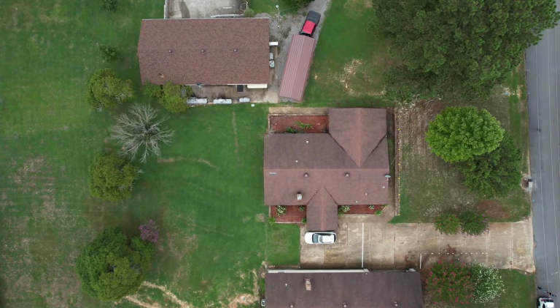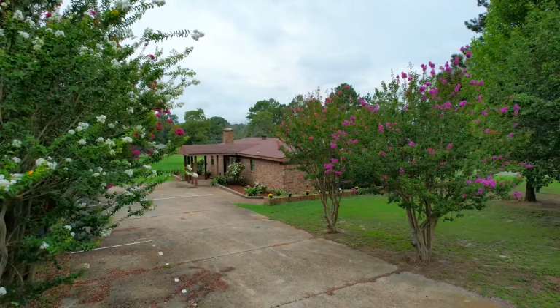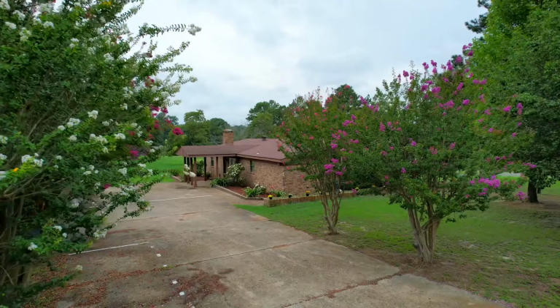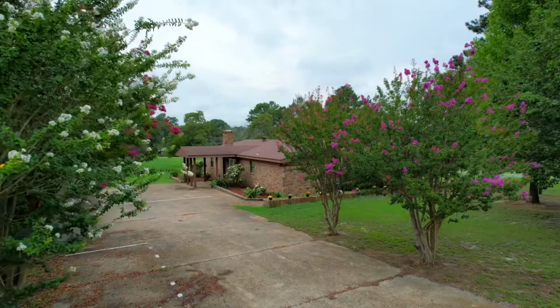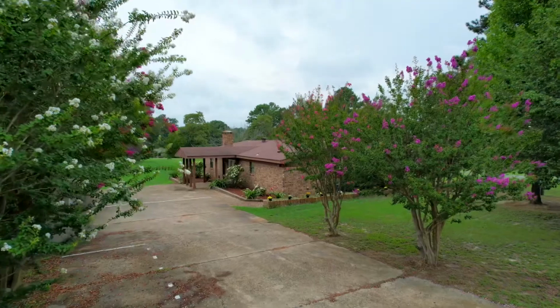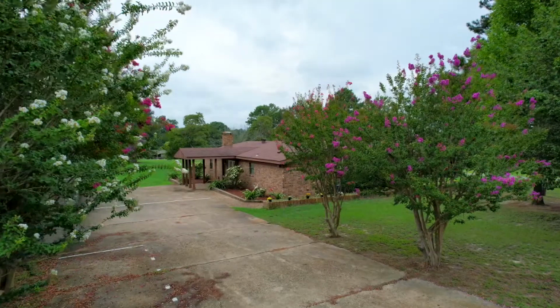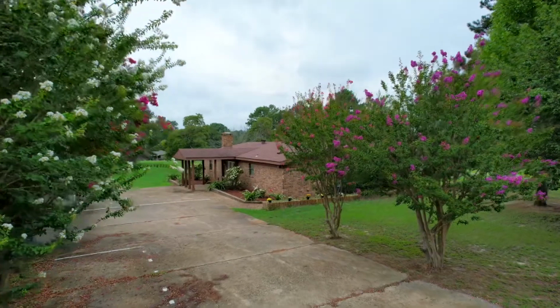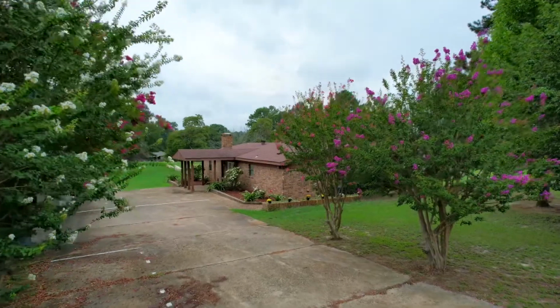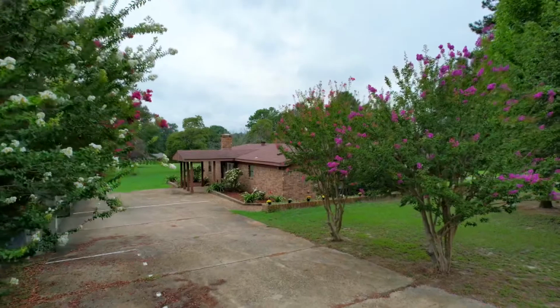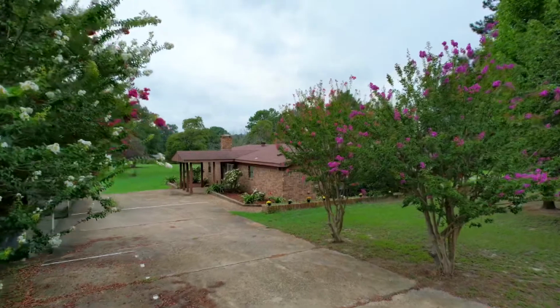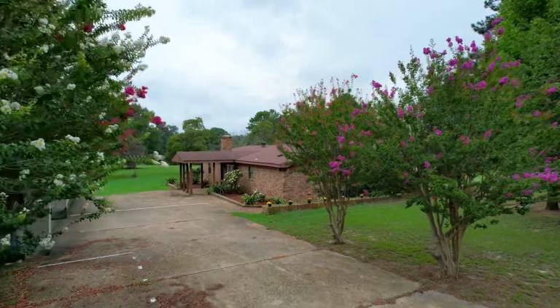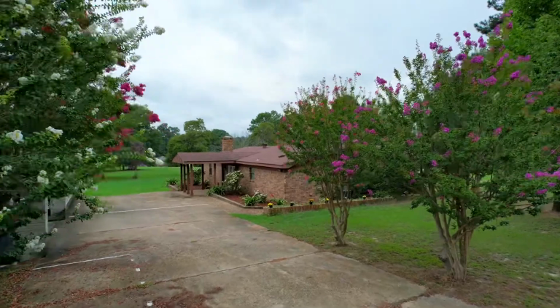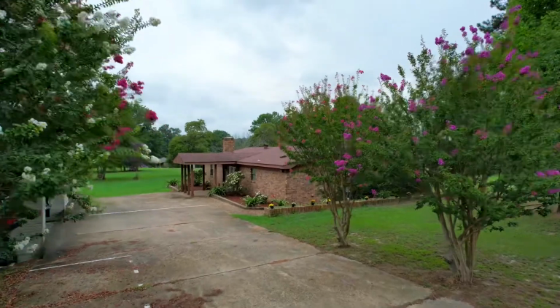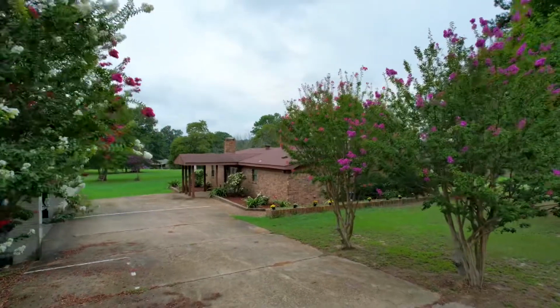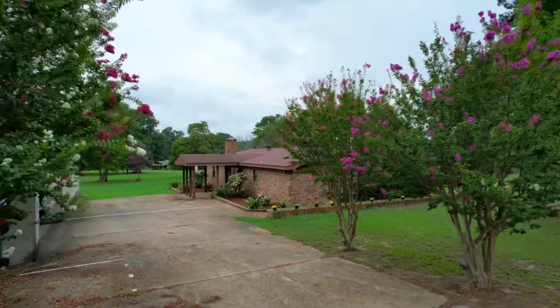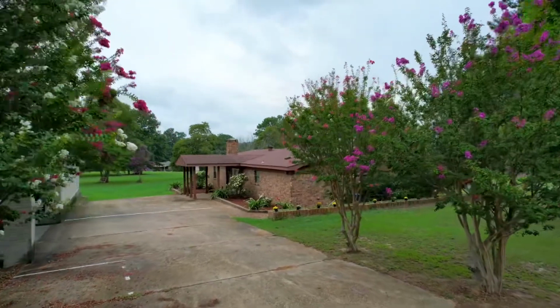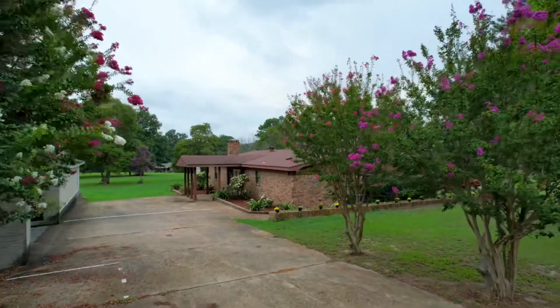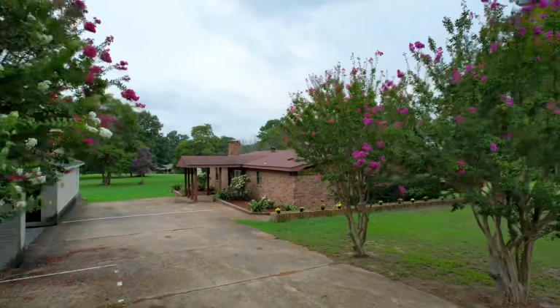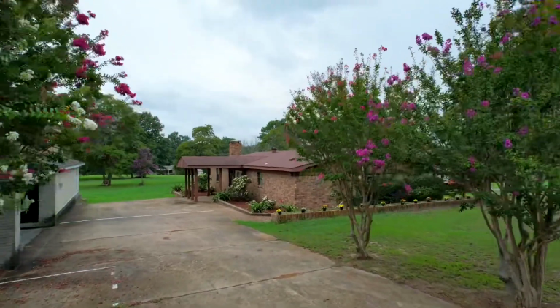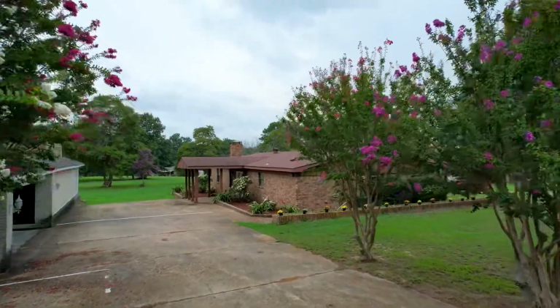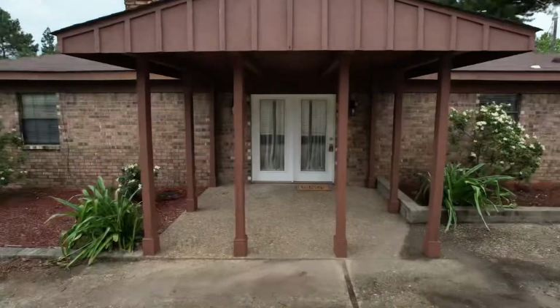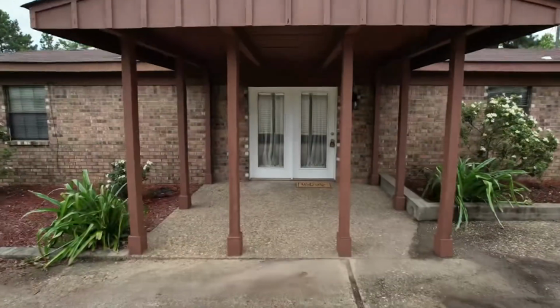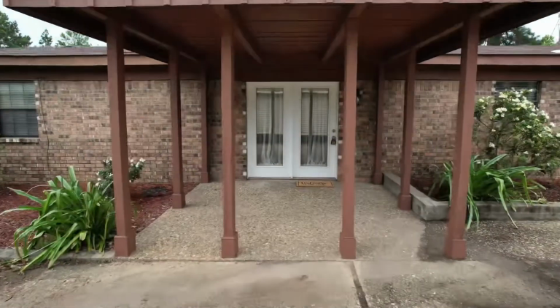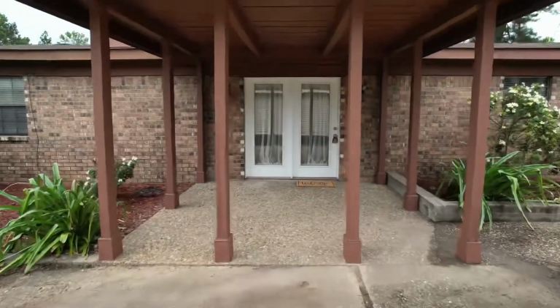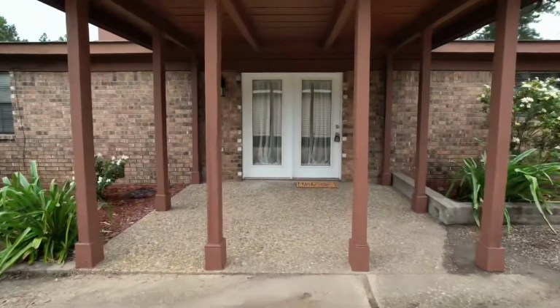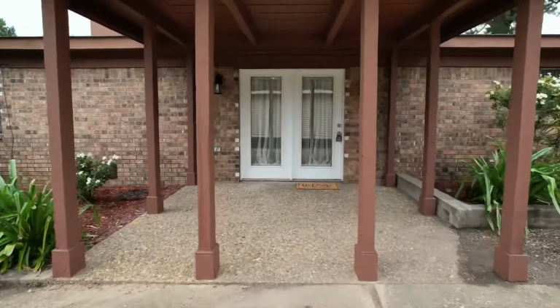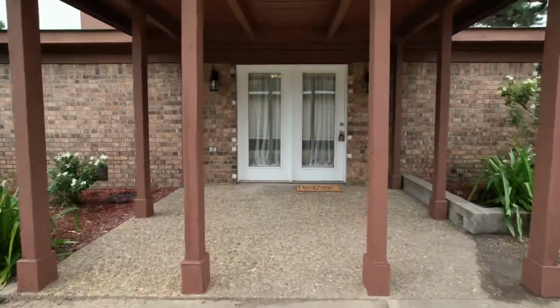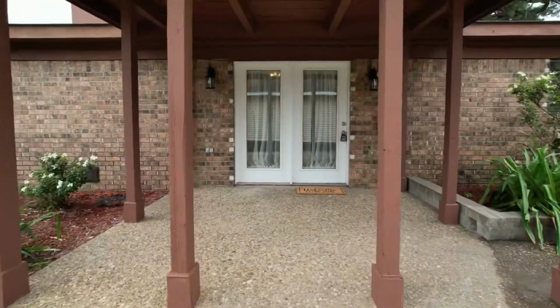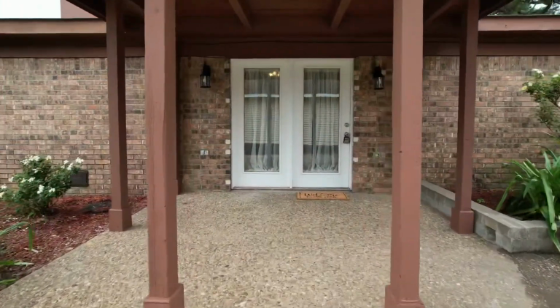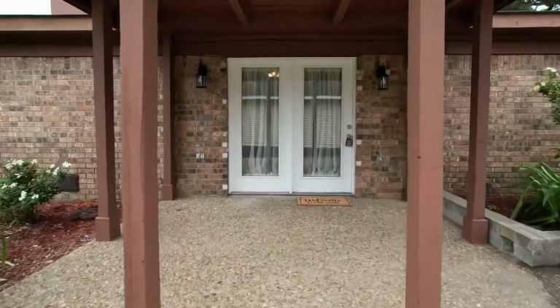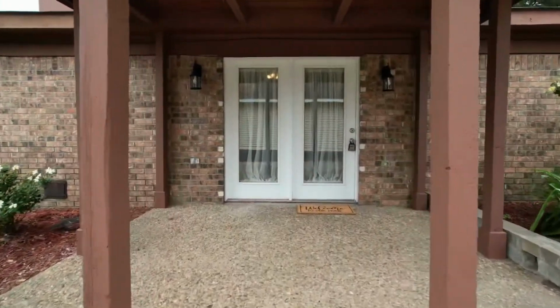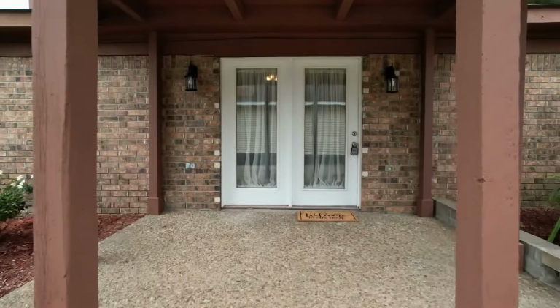From the wonderfully oversized driveway and the covered front porch, you're welcomed inside with brick tile floors and original wood panel accents.